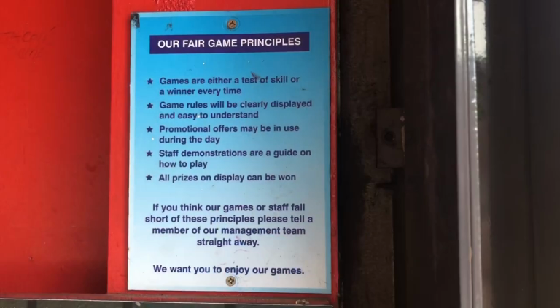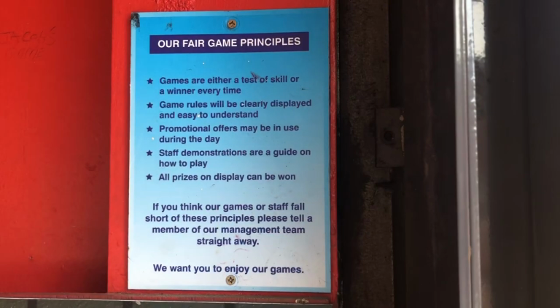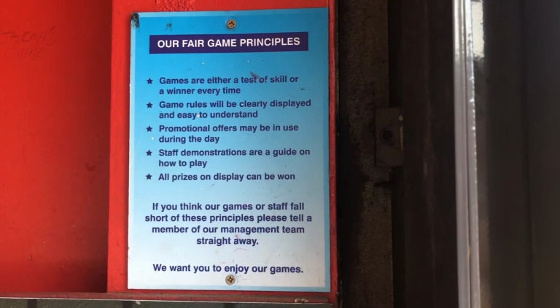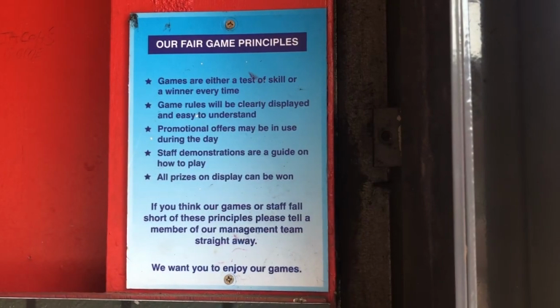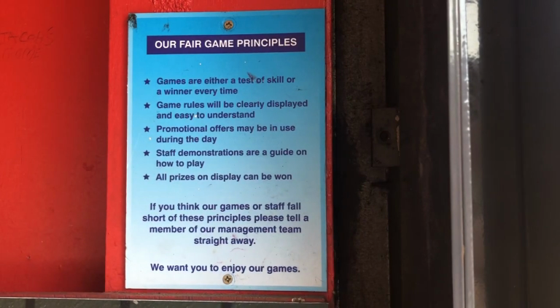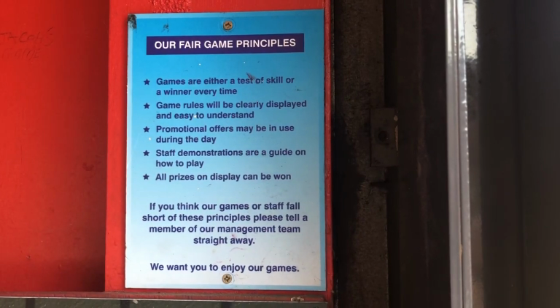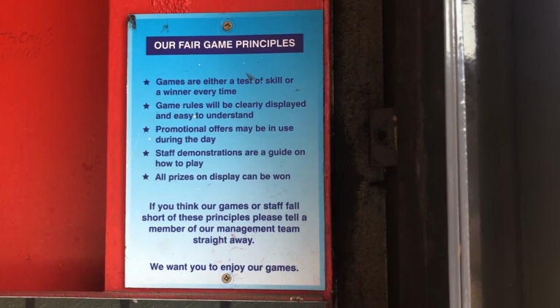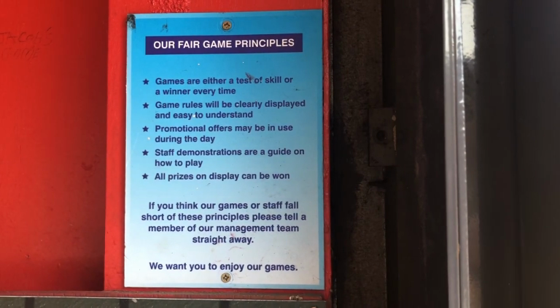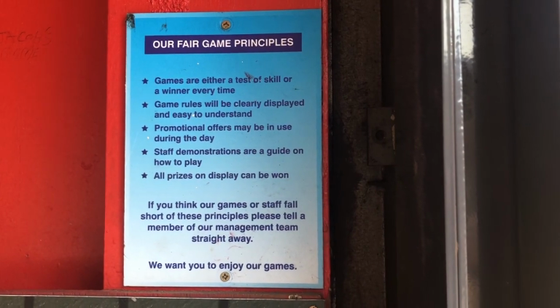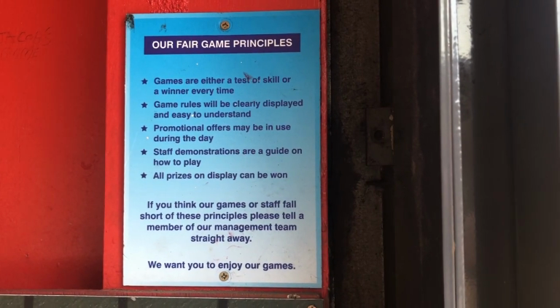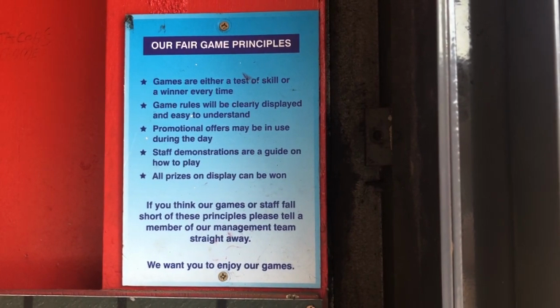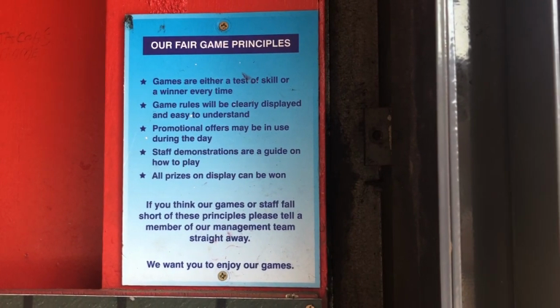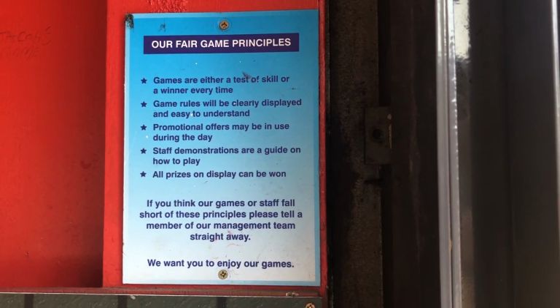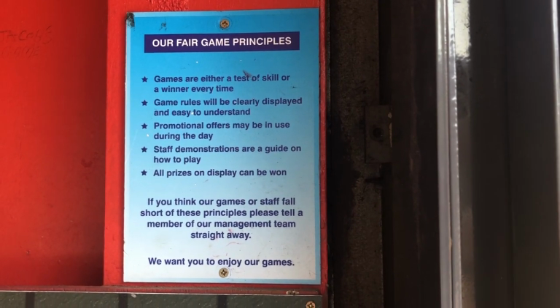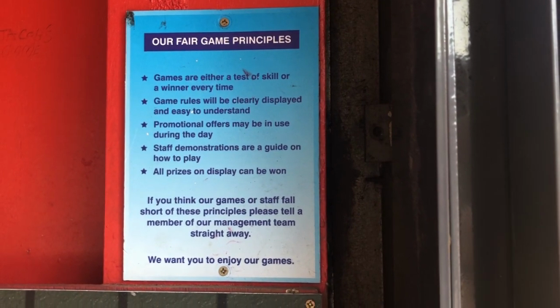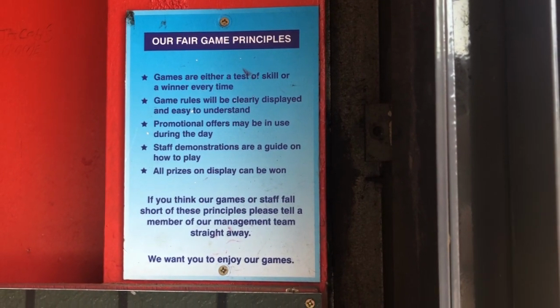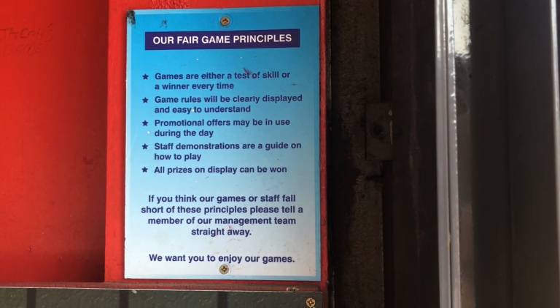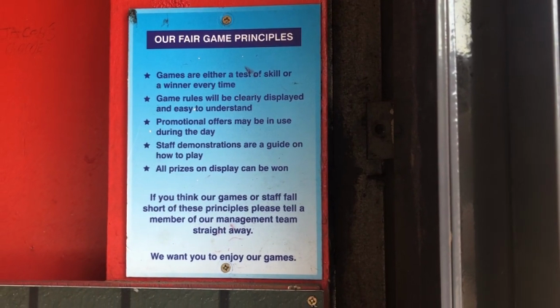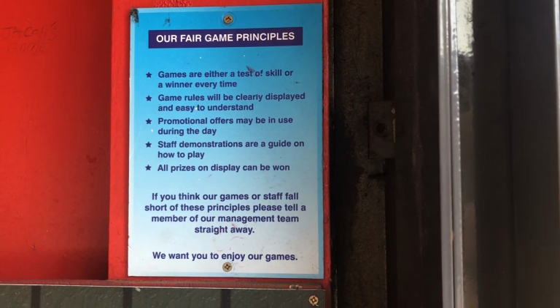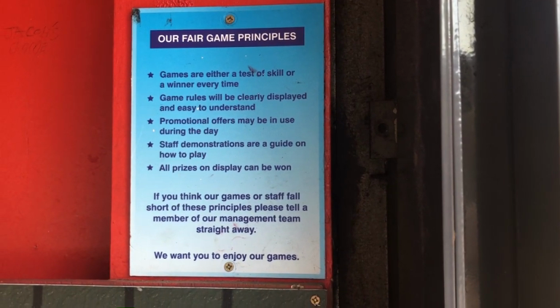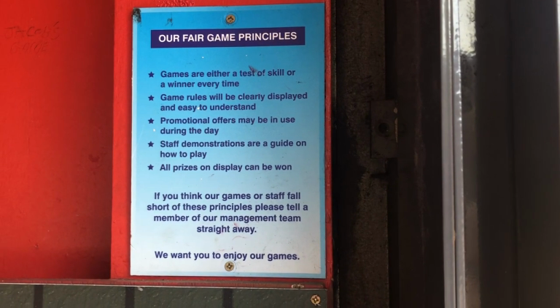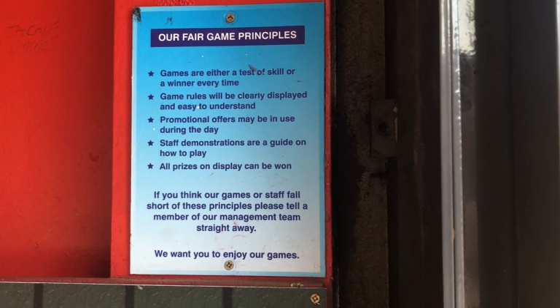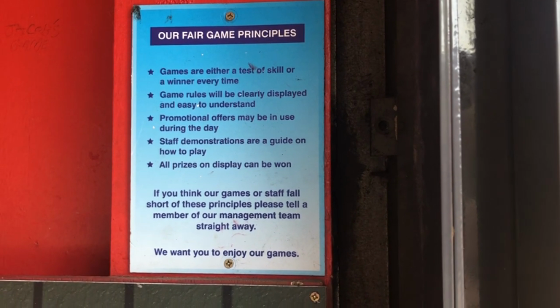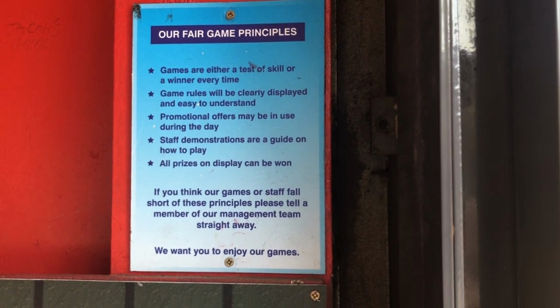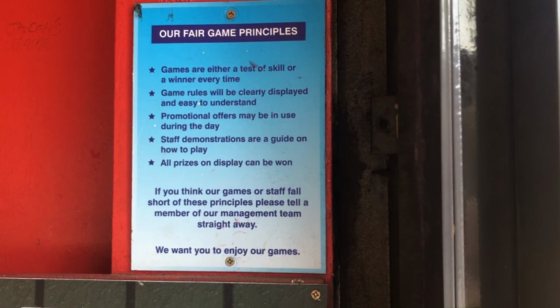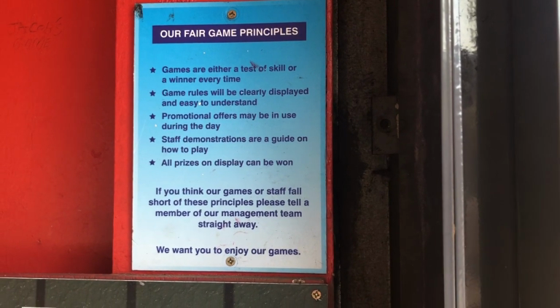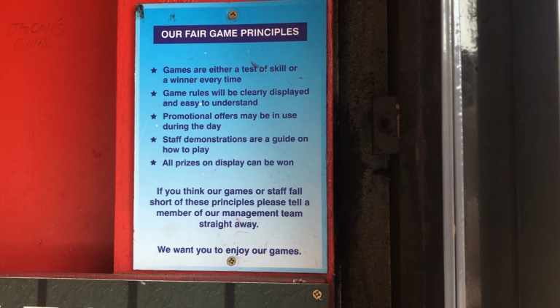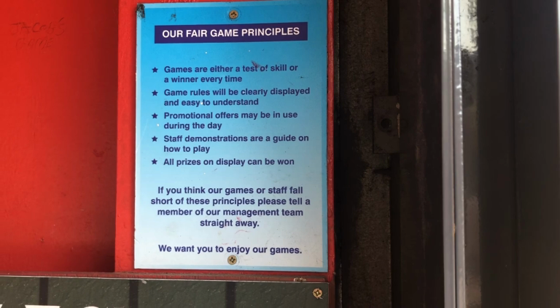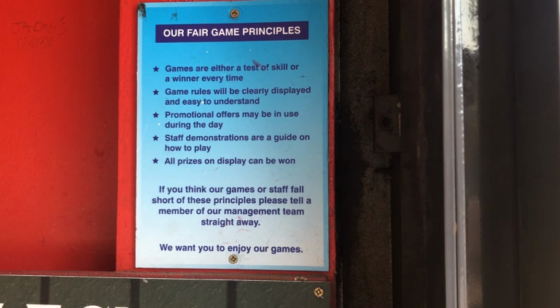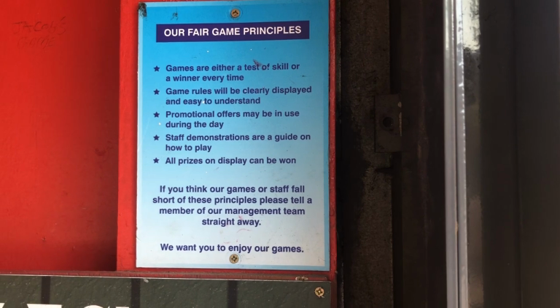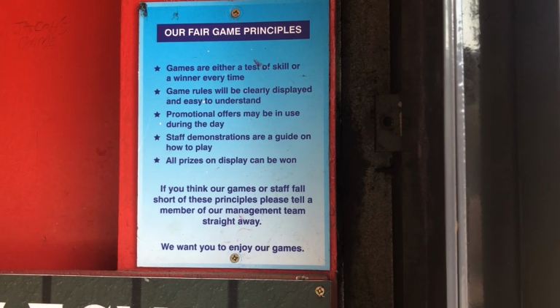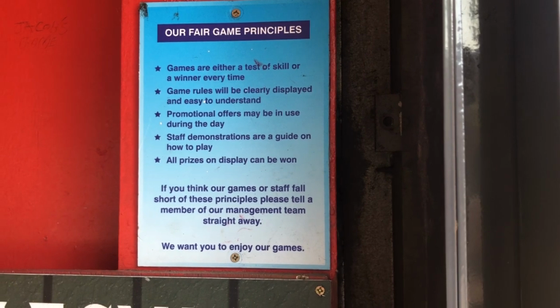Scott from the future here — there's the fair game policy, just so you're aware of the rules of the games.